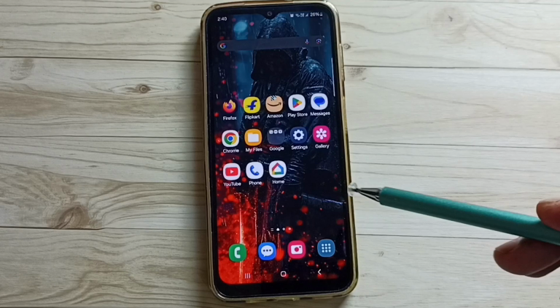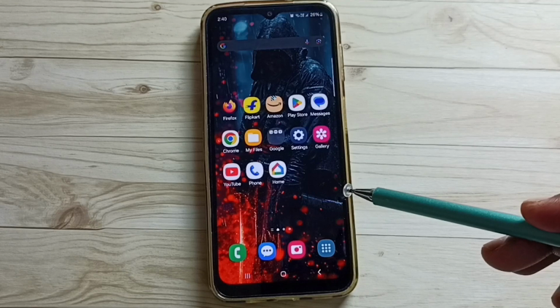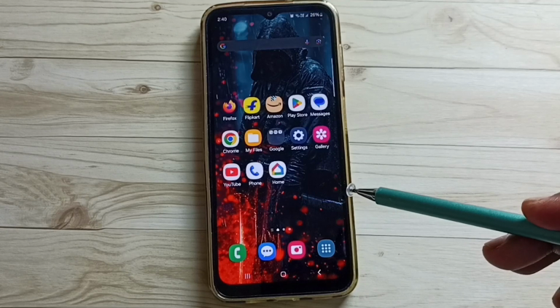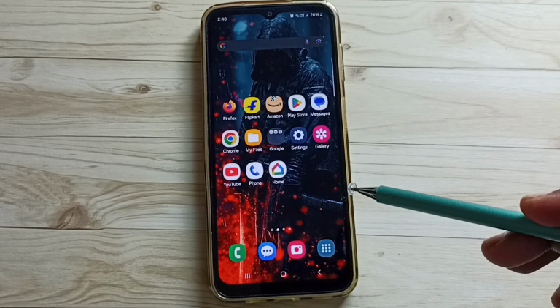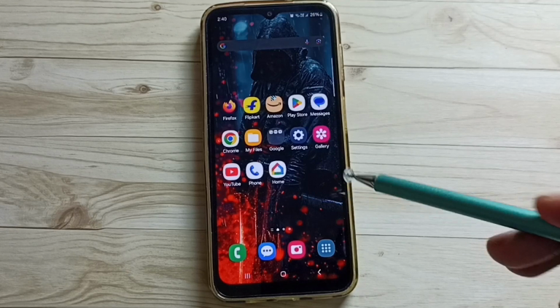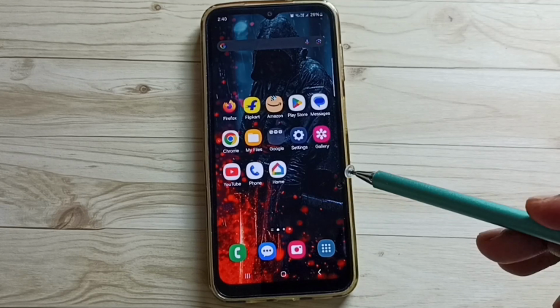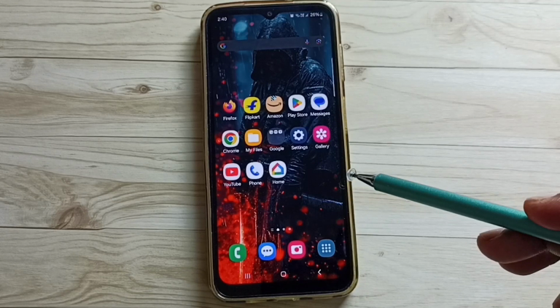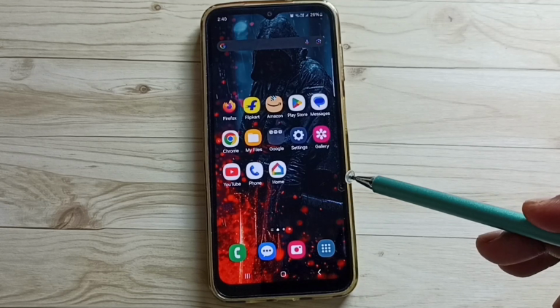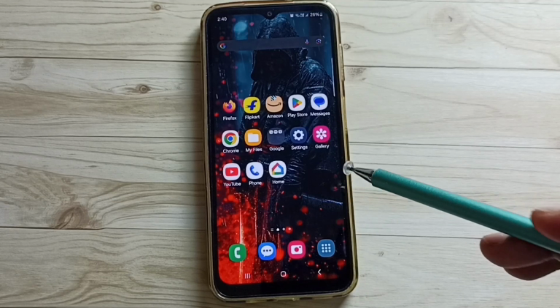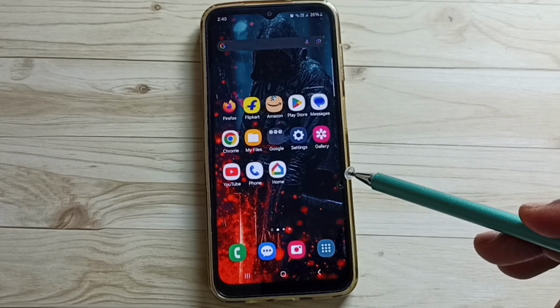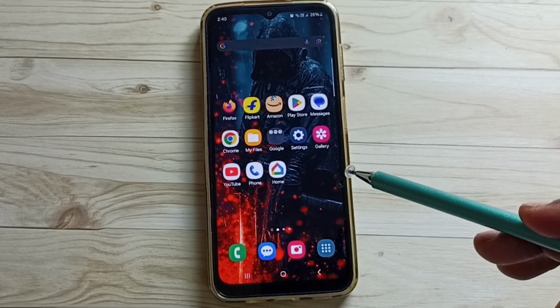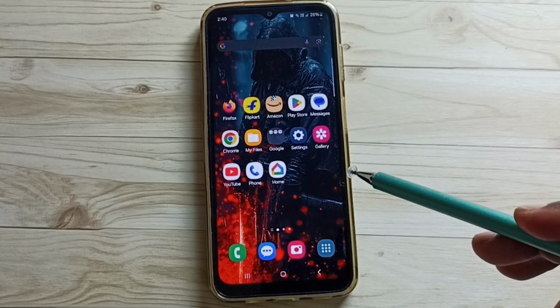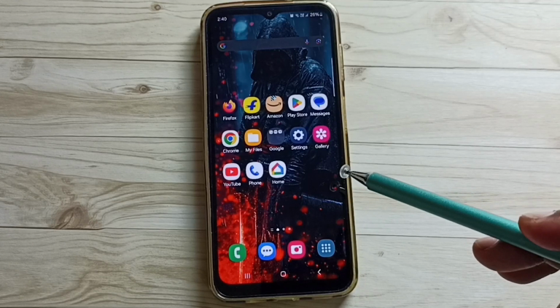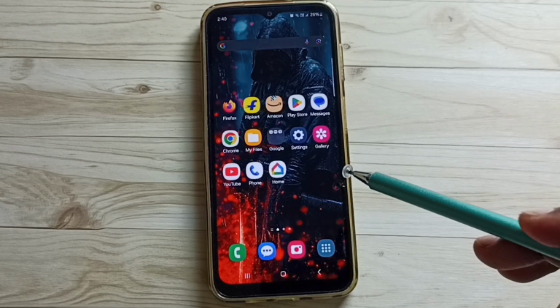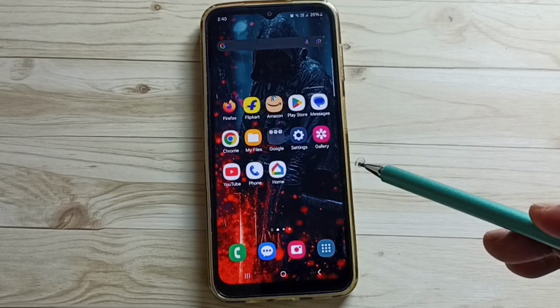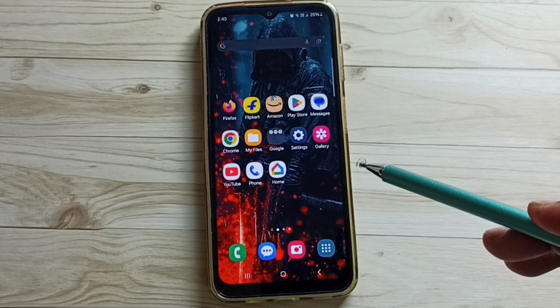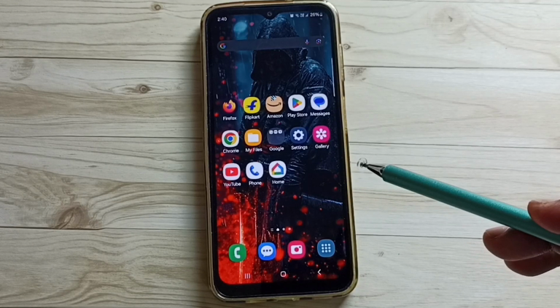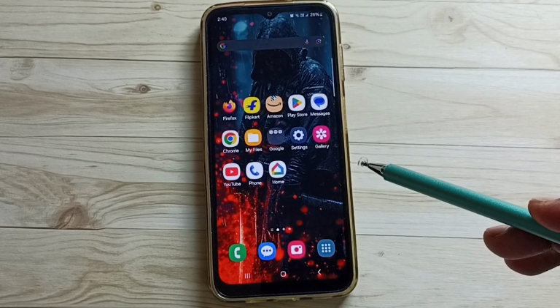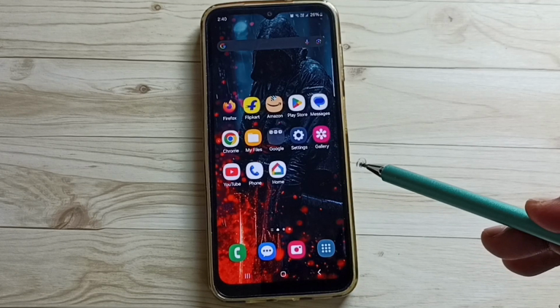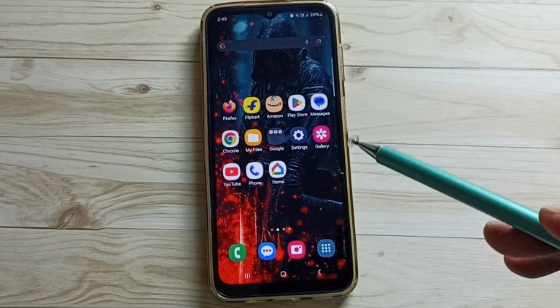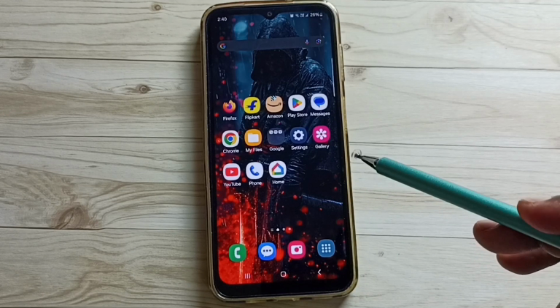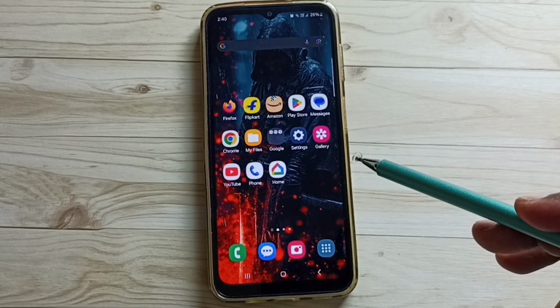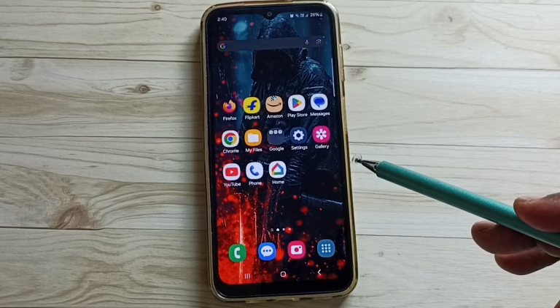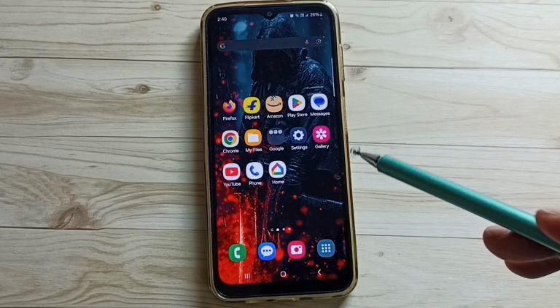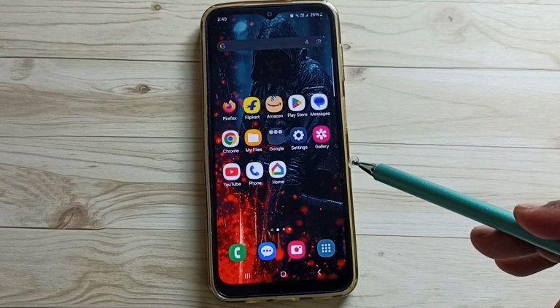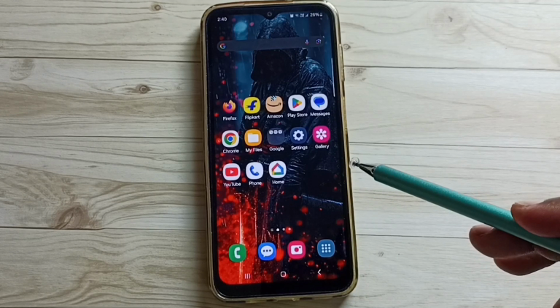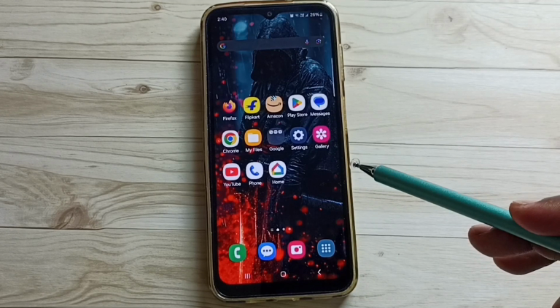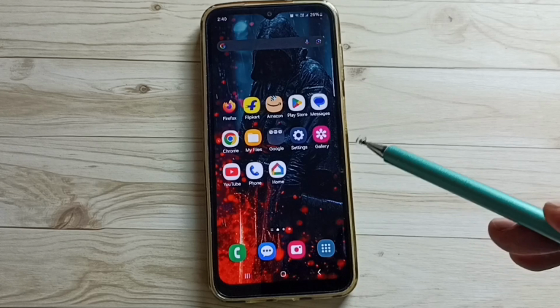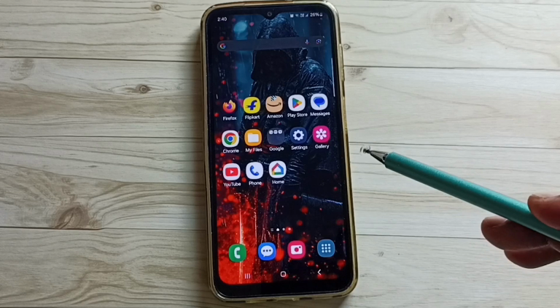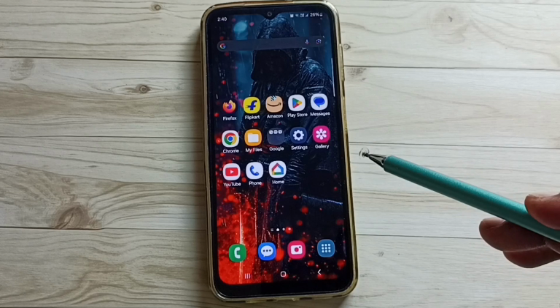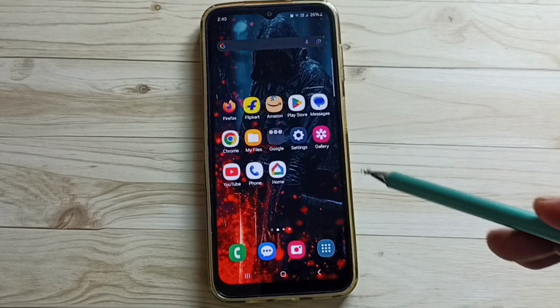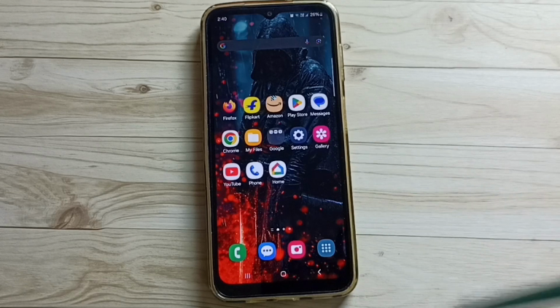Hi friends, this video shows how to lock your phone with a password. Please don't forget to subscribe to this channel, please like and share the video.